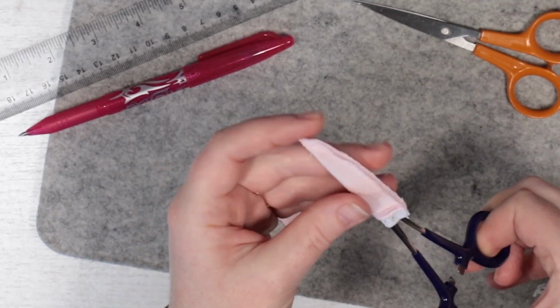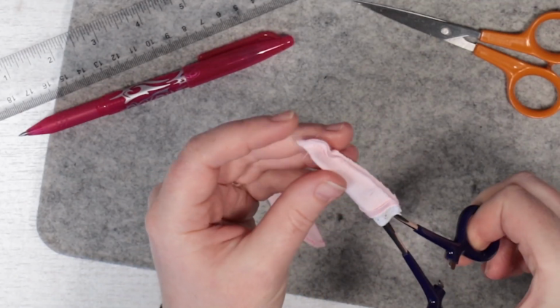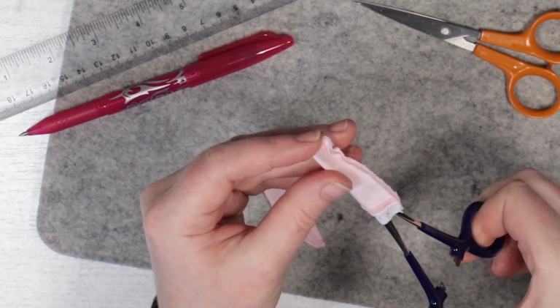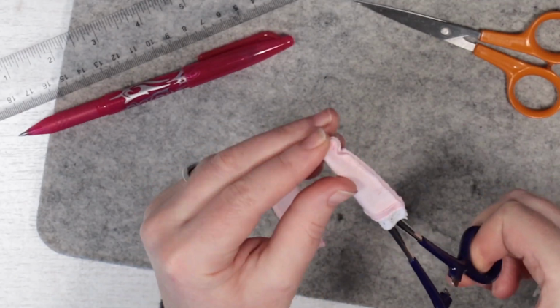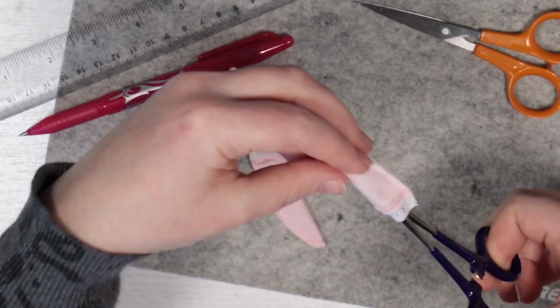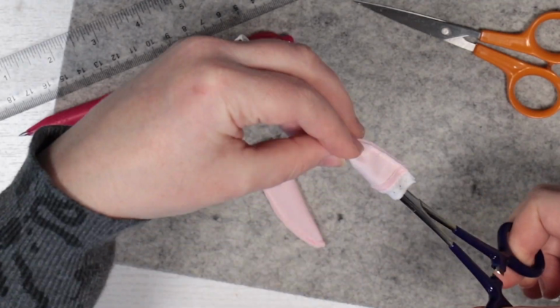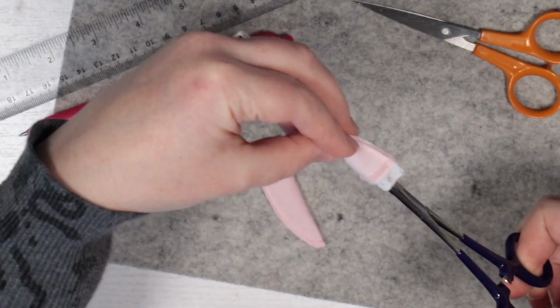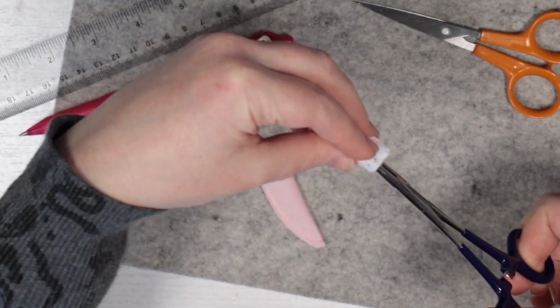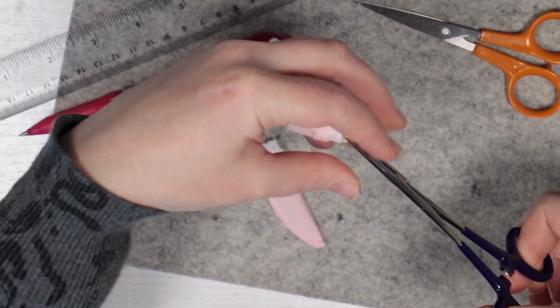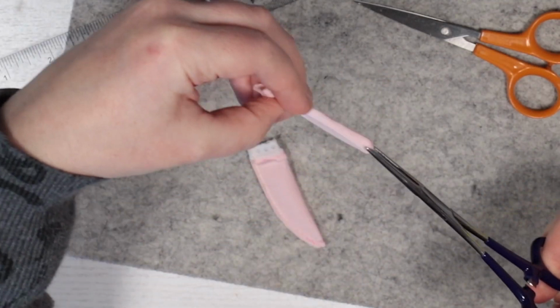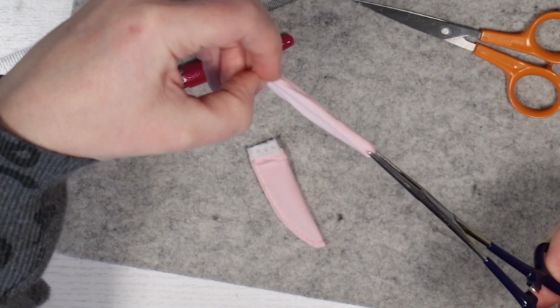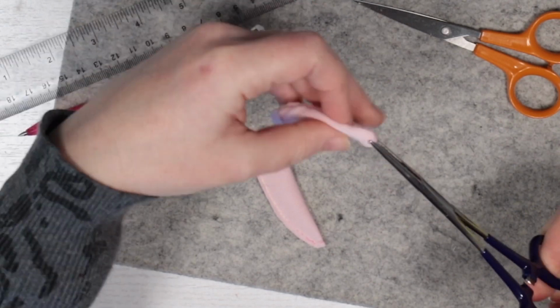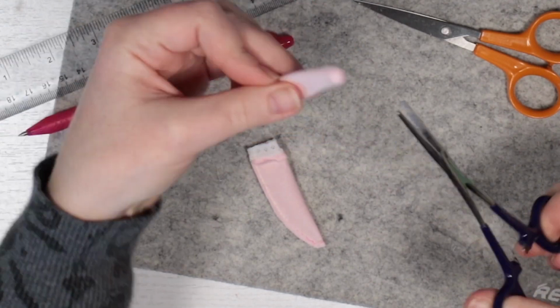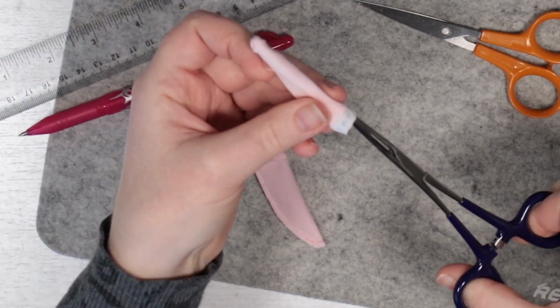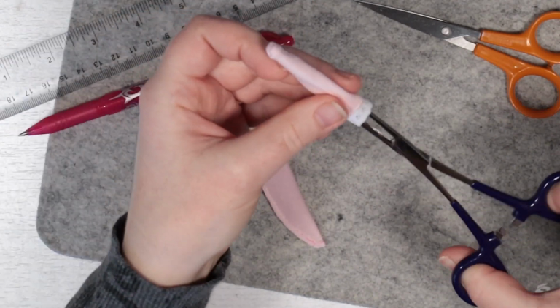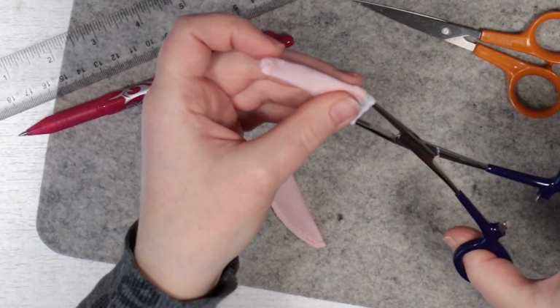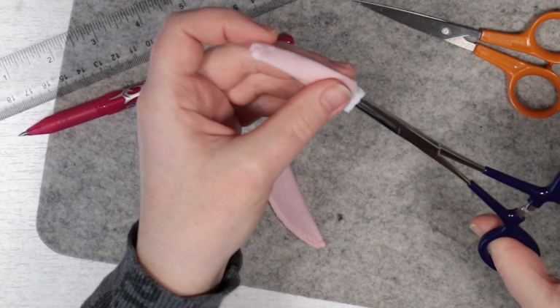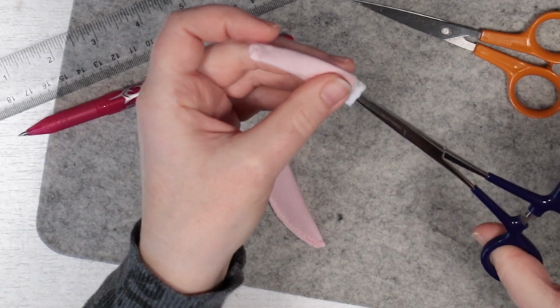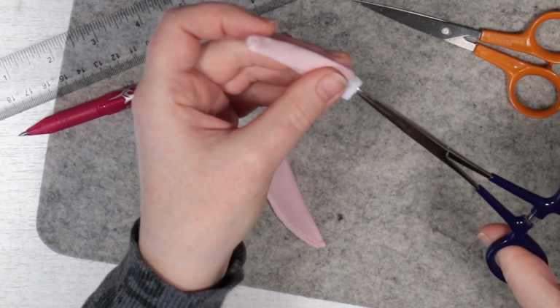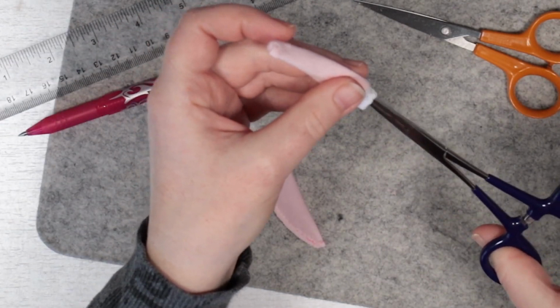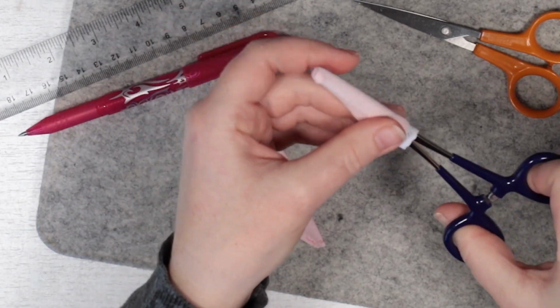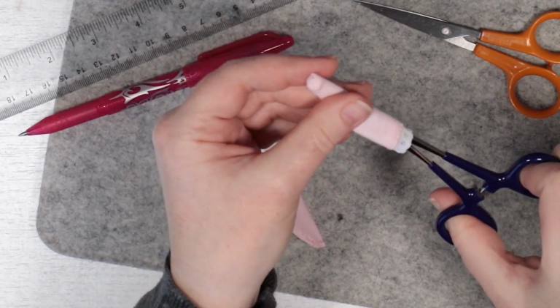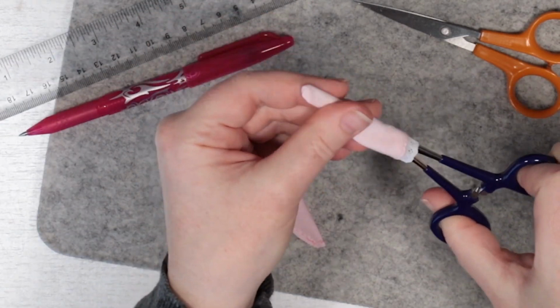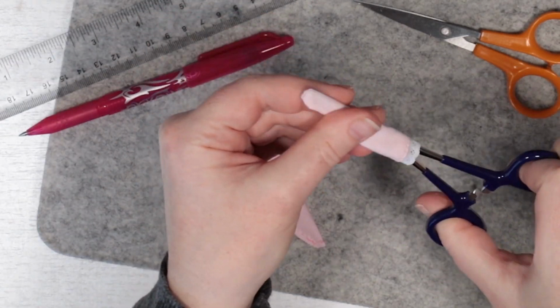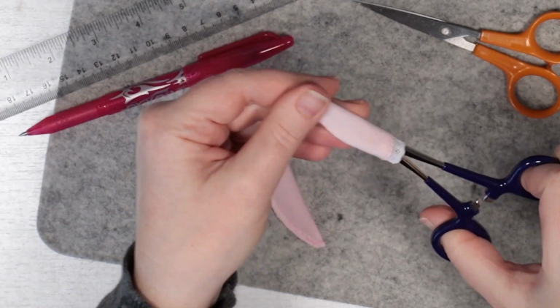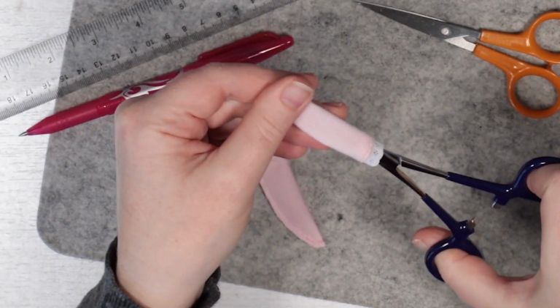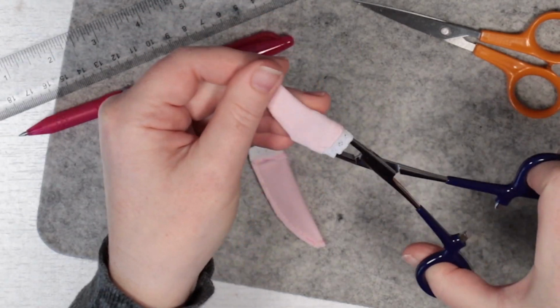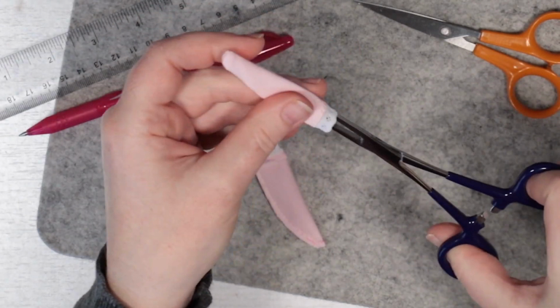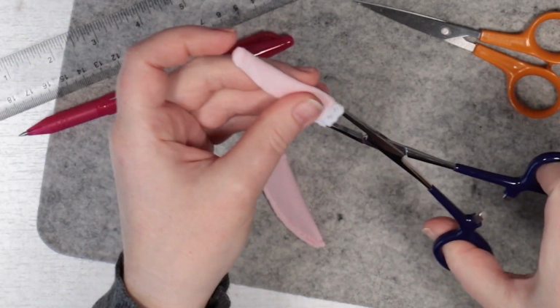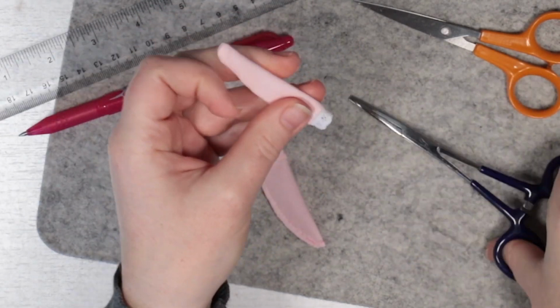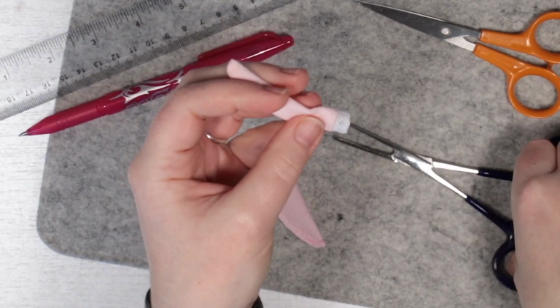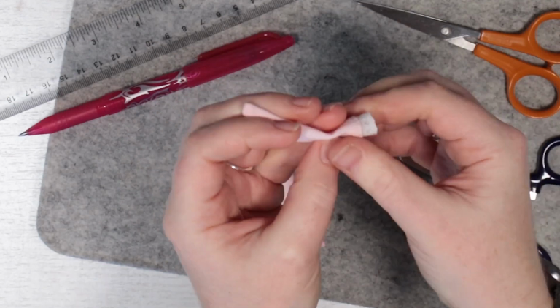I then whipped up some long lace-trimmed socks and a hair clip using the striped facing fabric too.